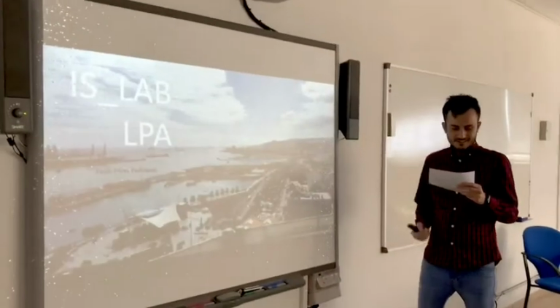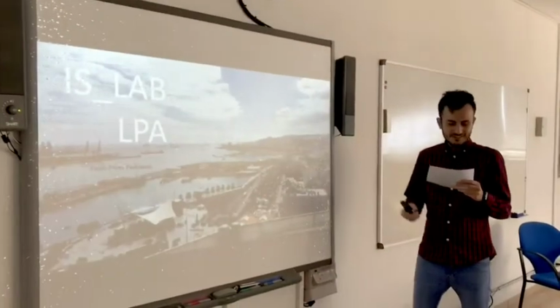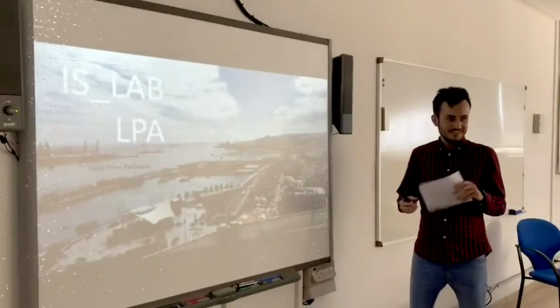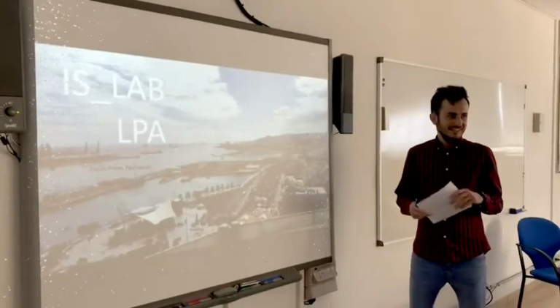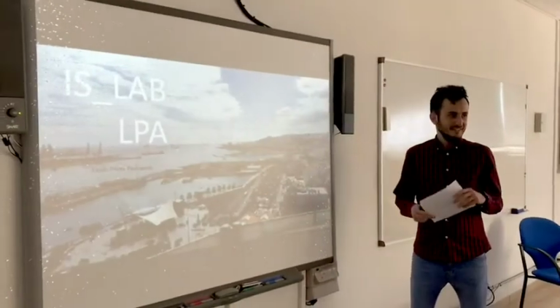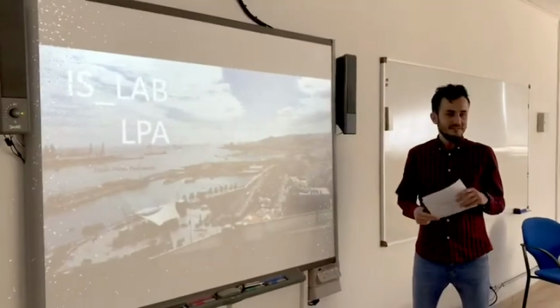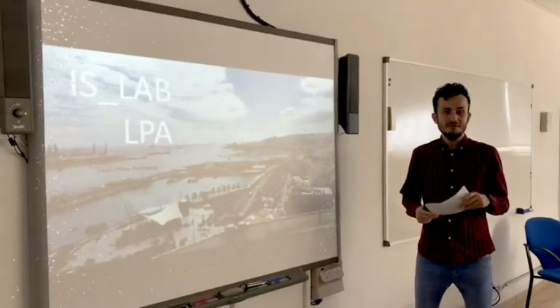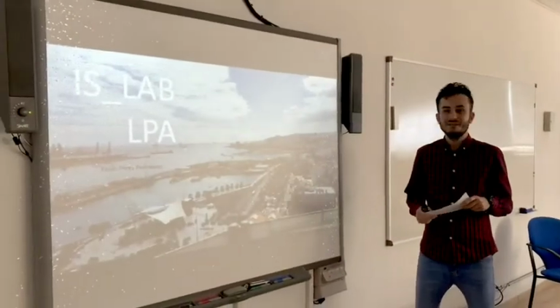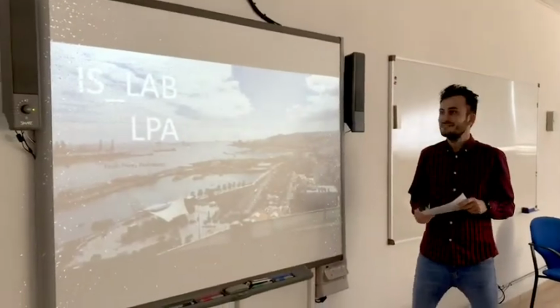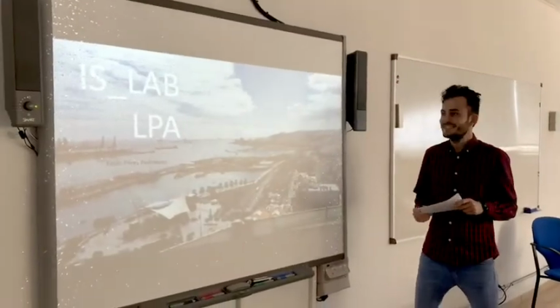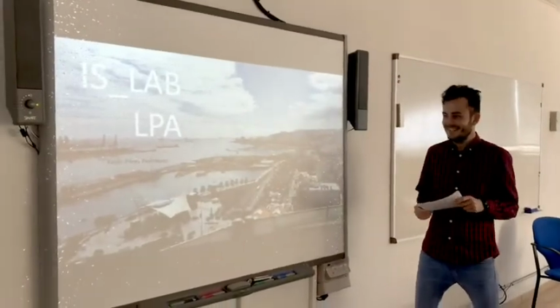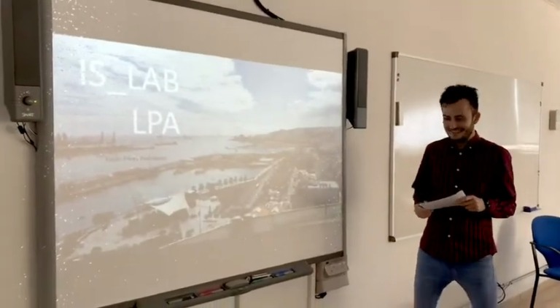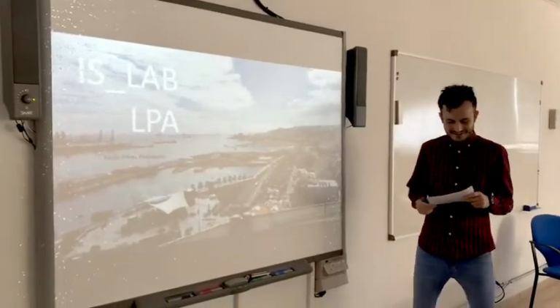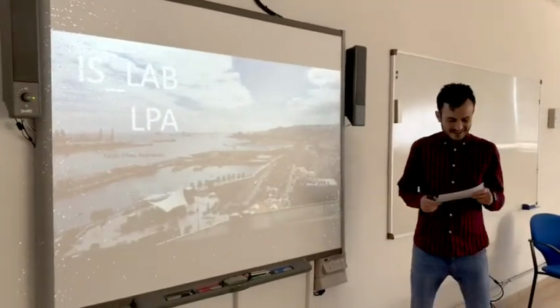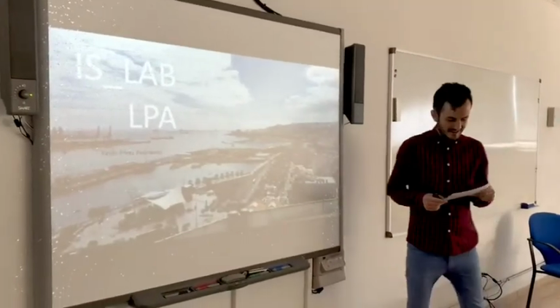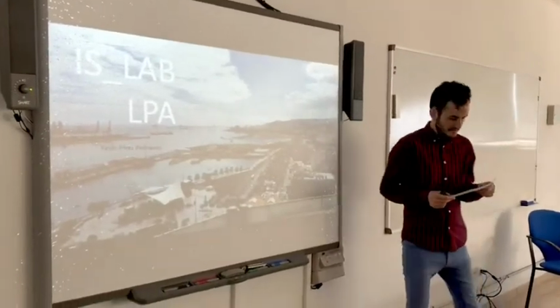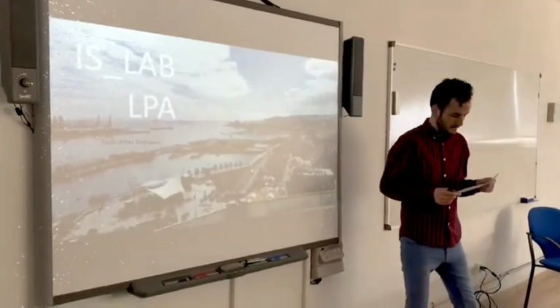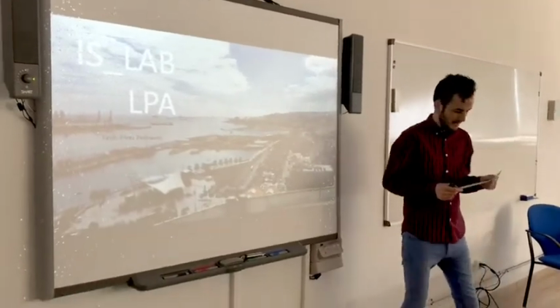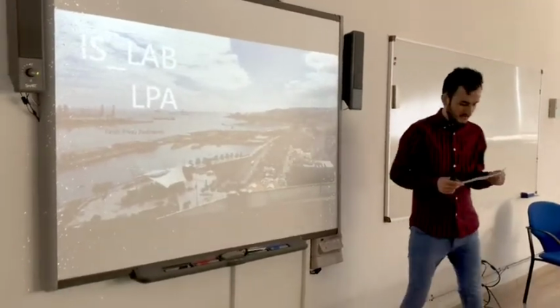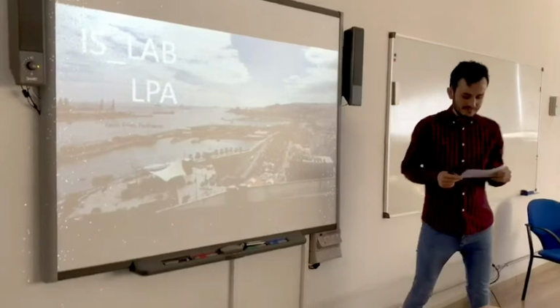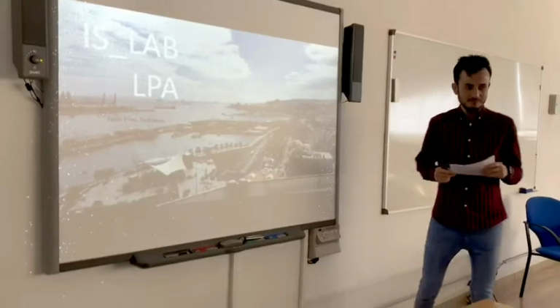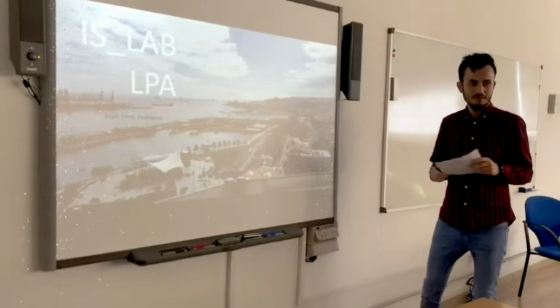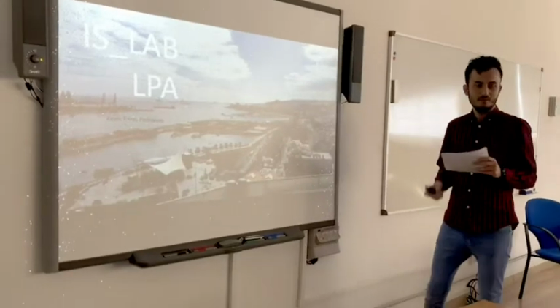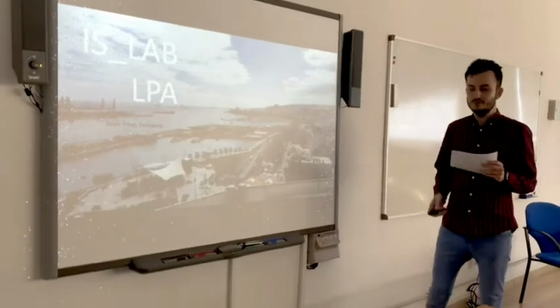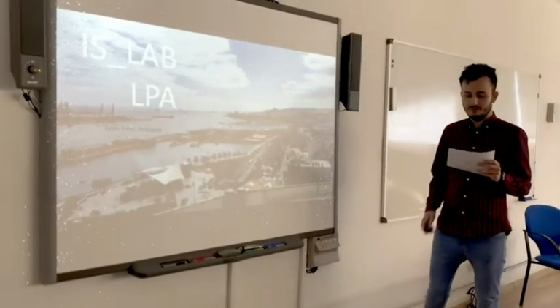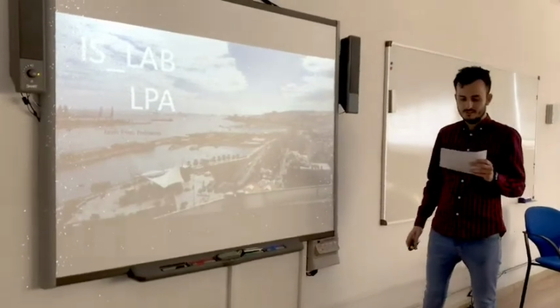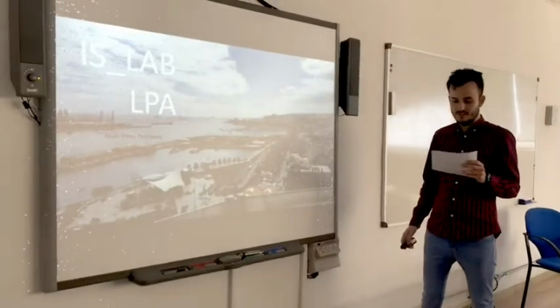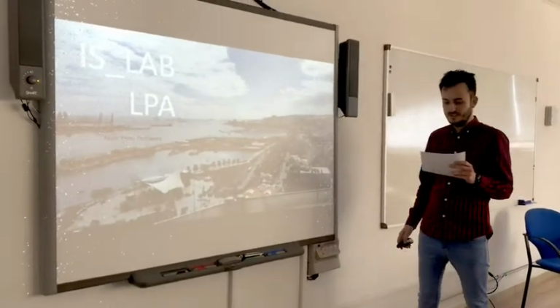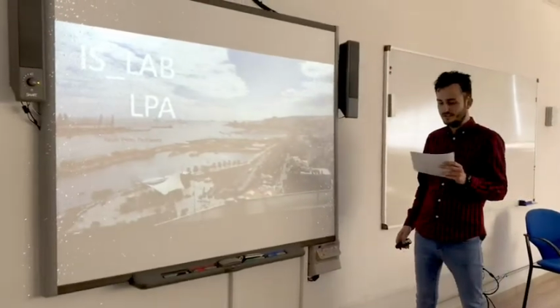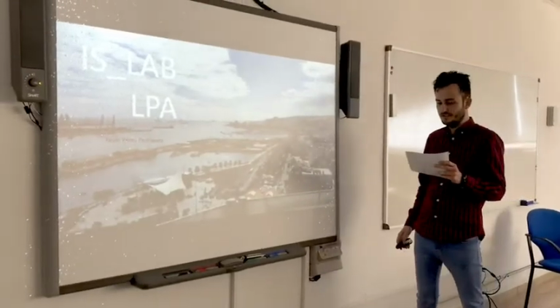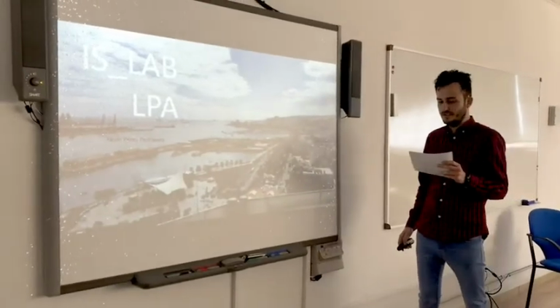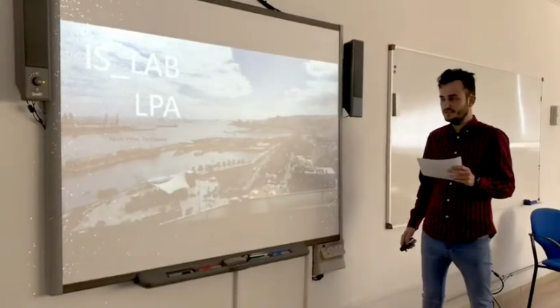Good afternoon. My name is Kevin and I will present my proposal for the area of the Arsenal.